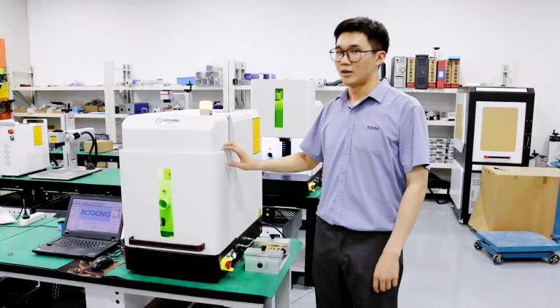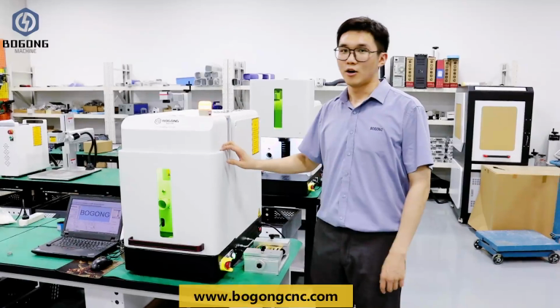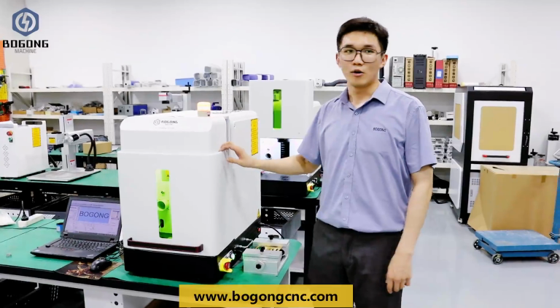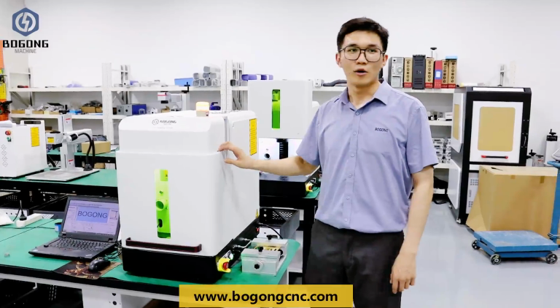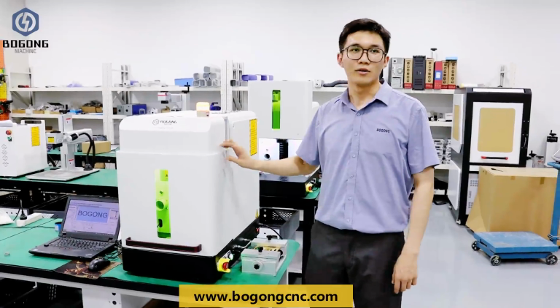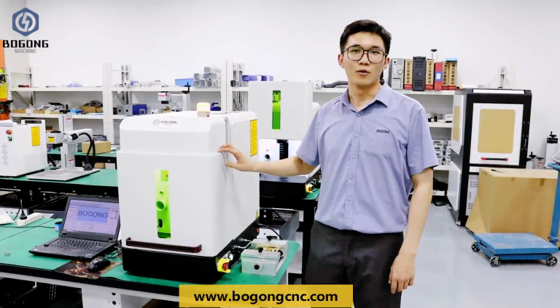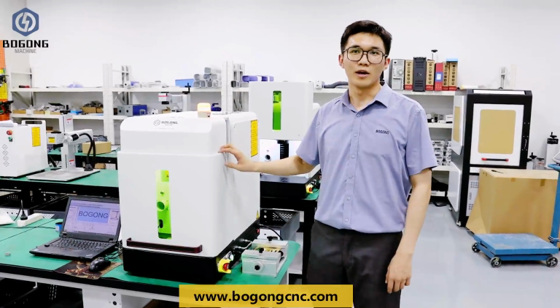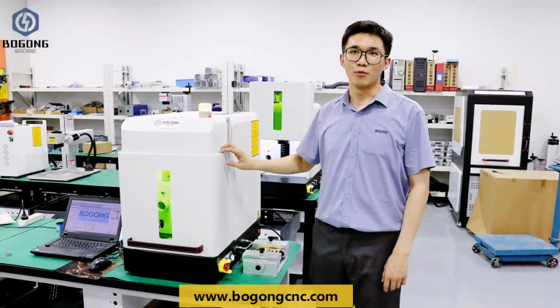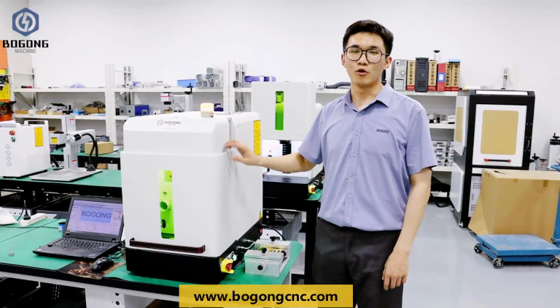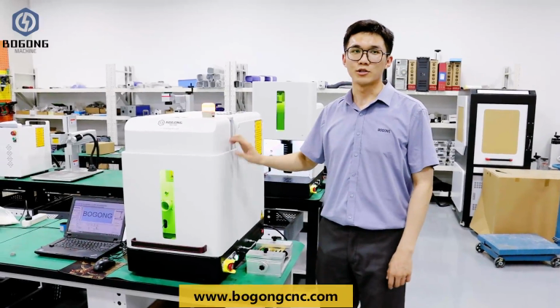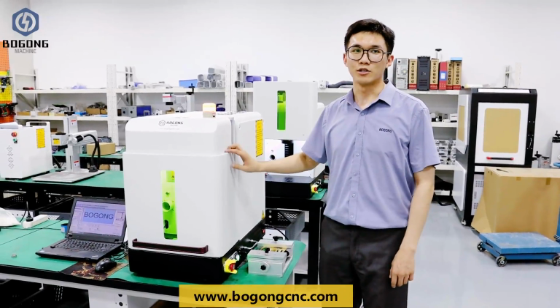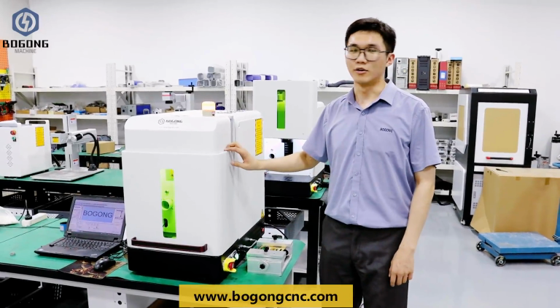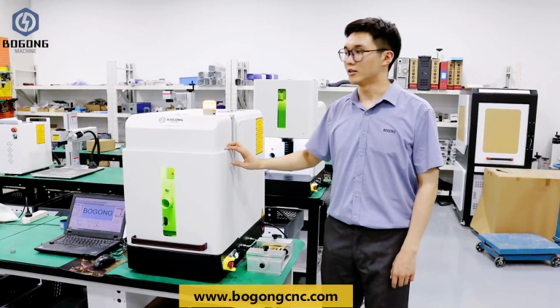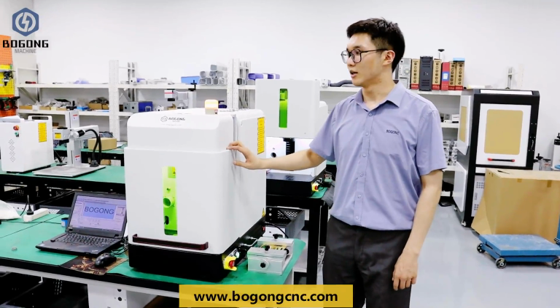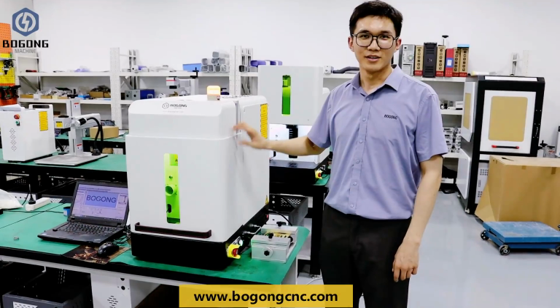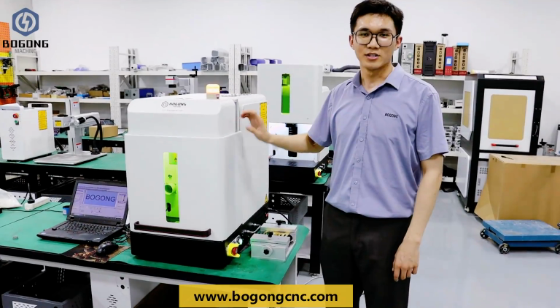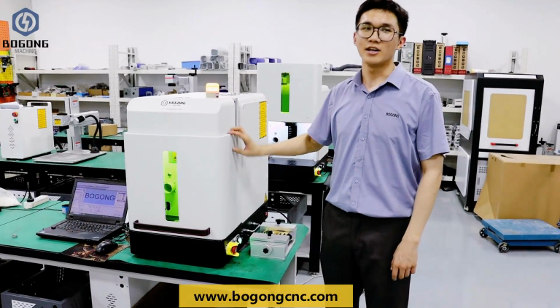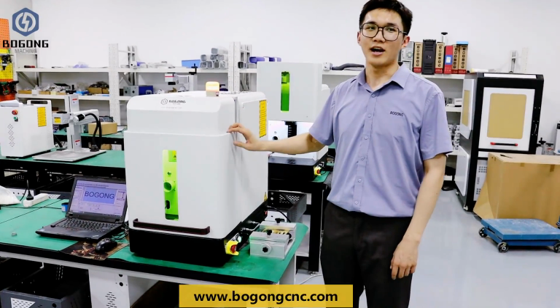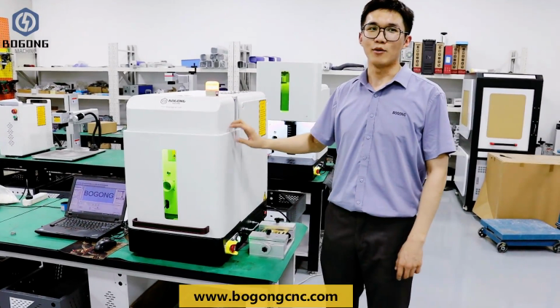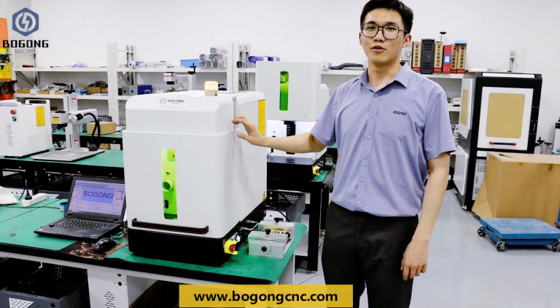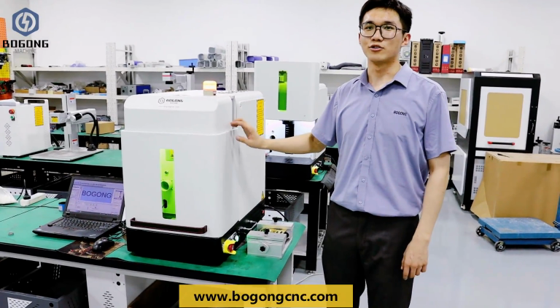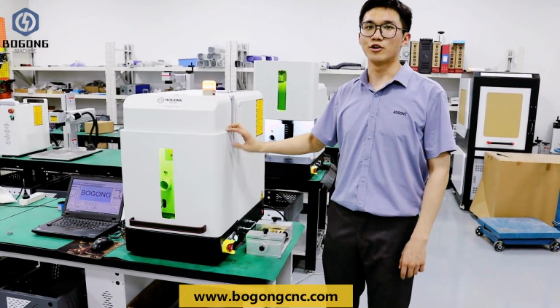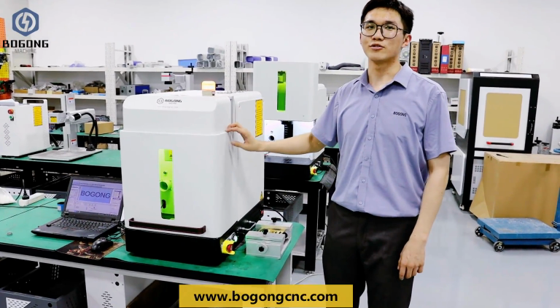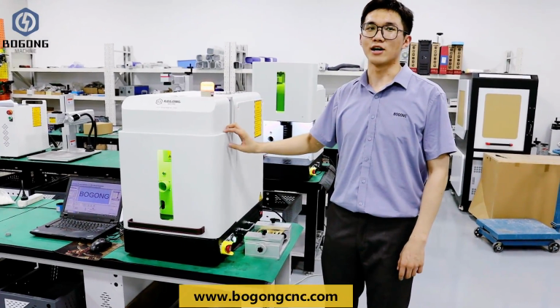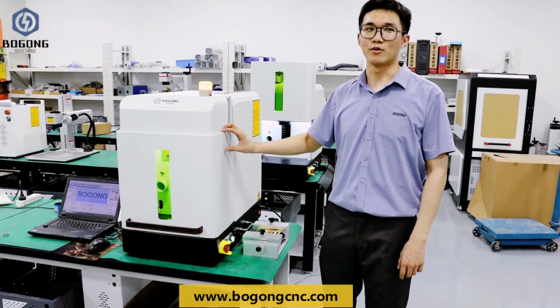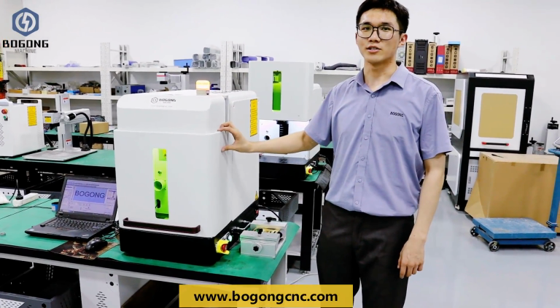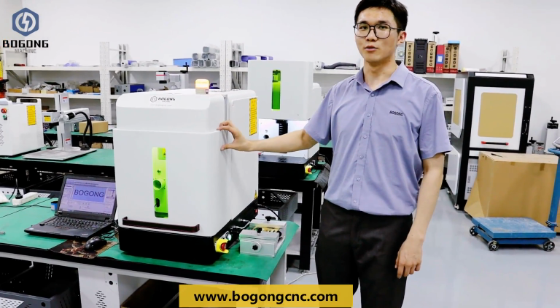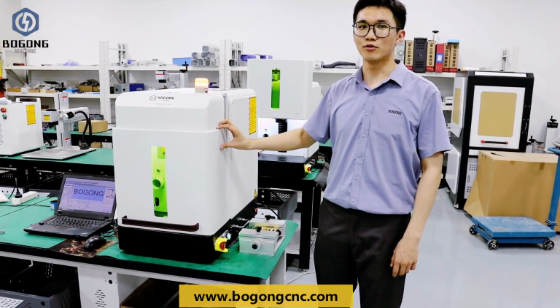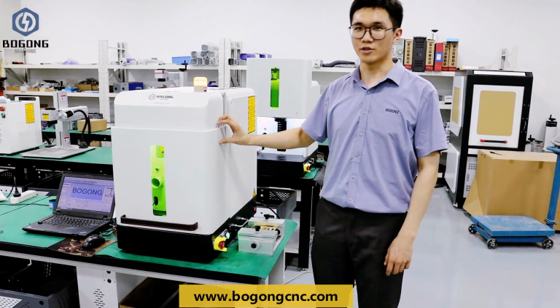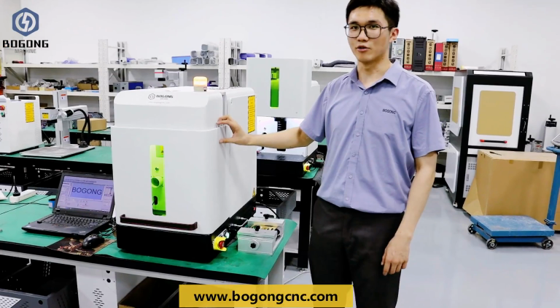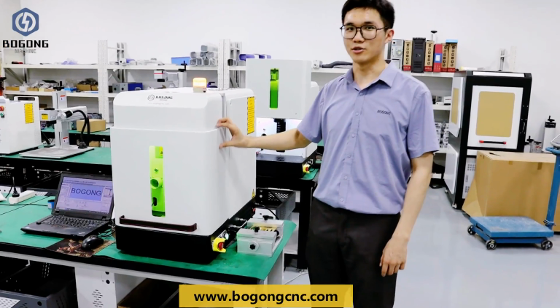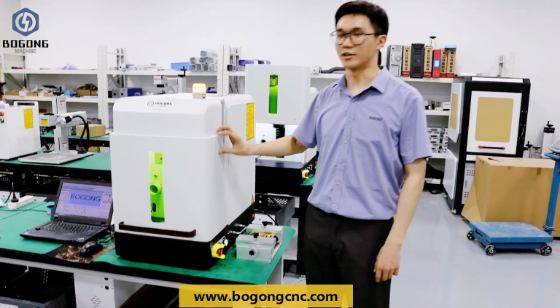Hi everyone, we are Bugu Machinery. Today I will introduce our small cell machine.